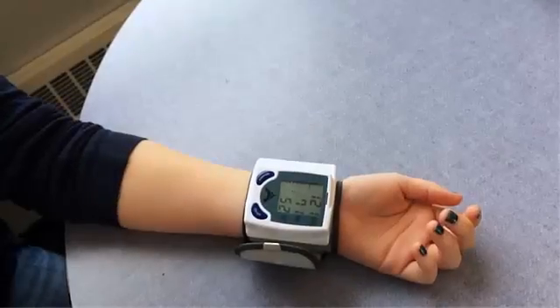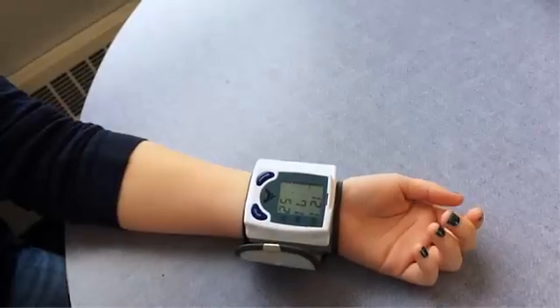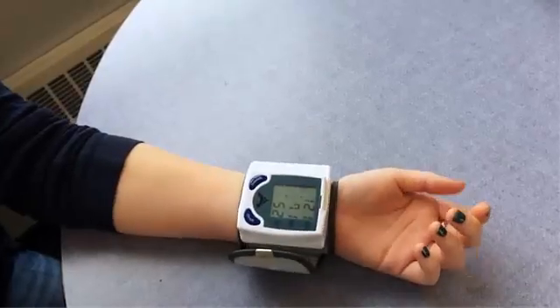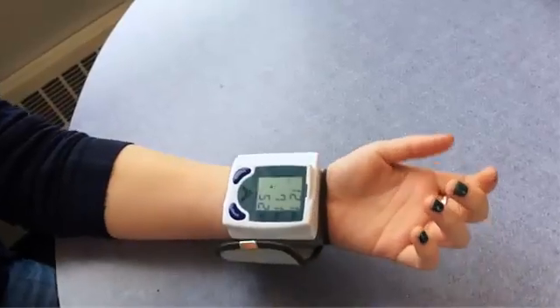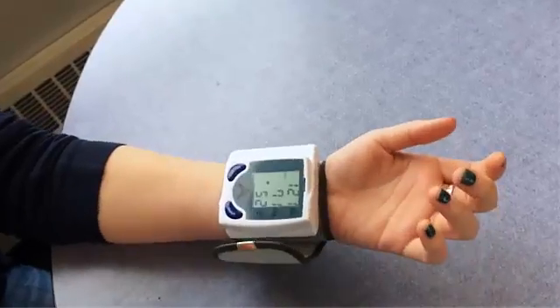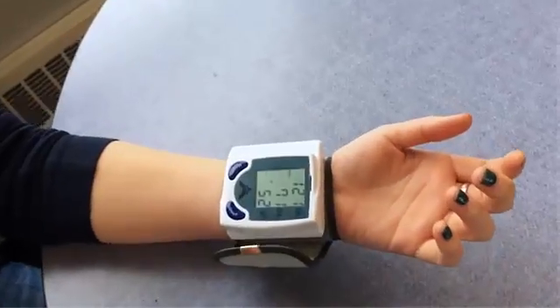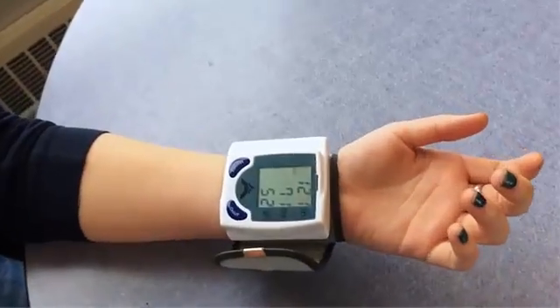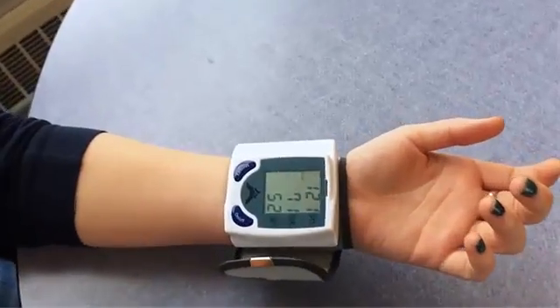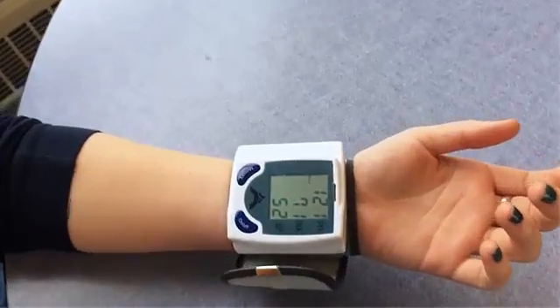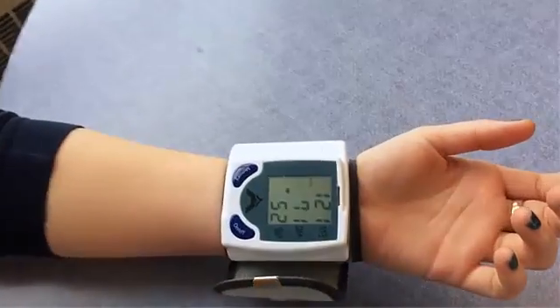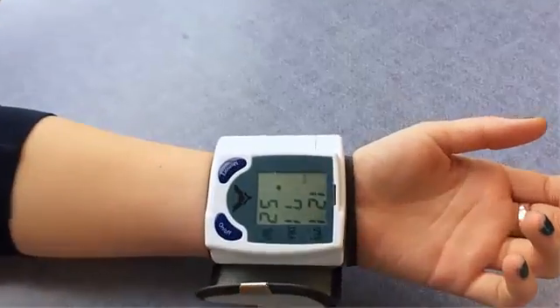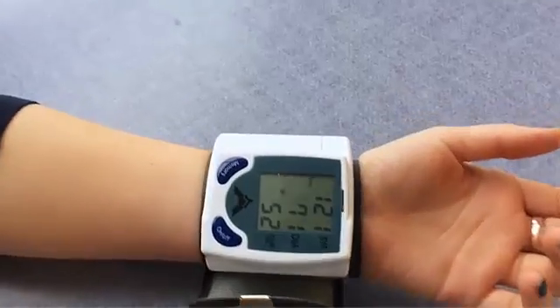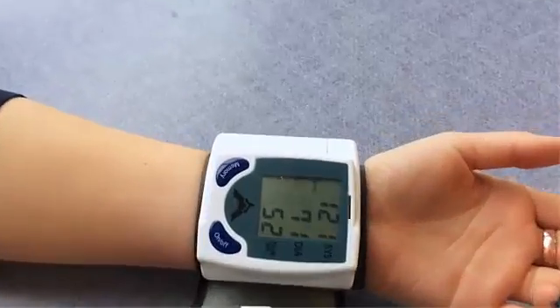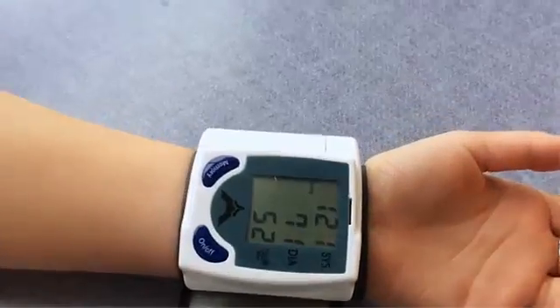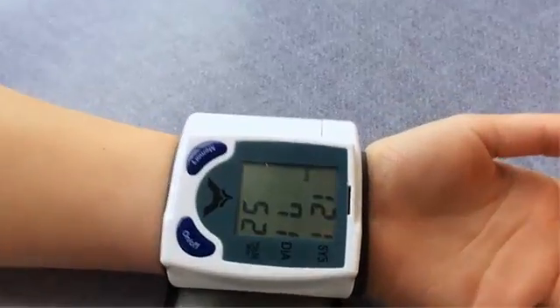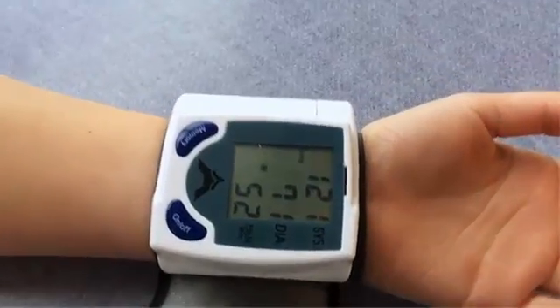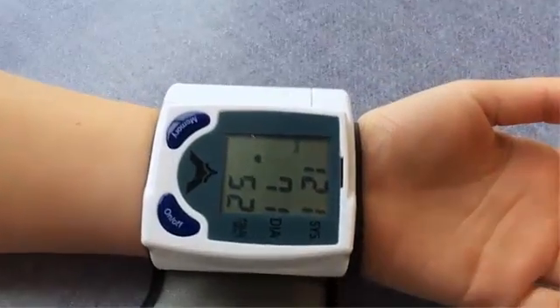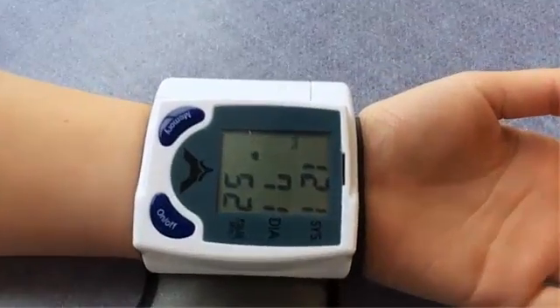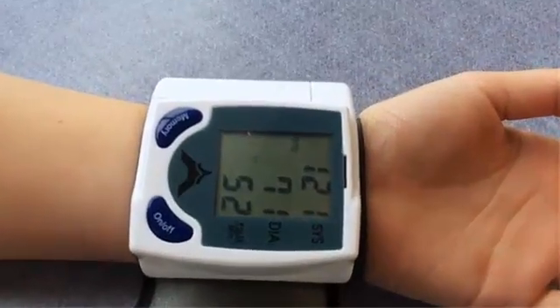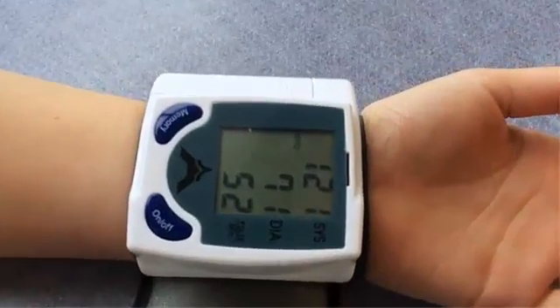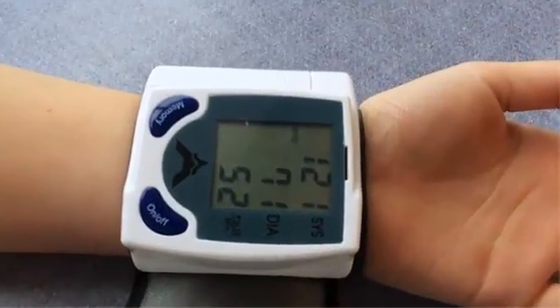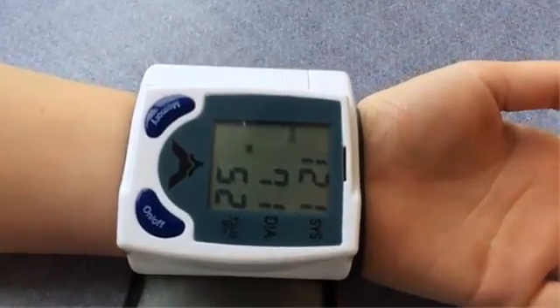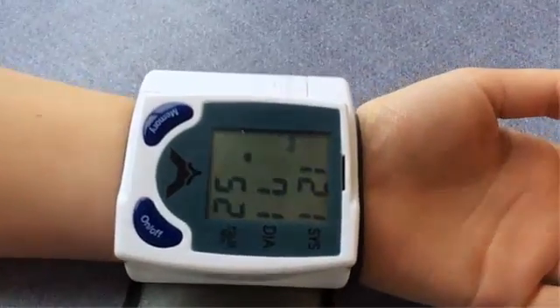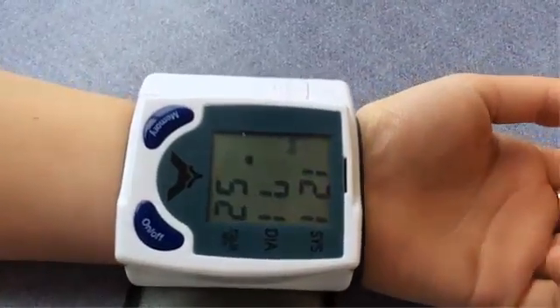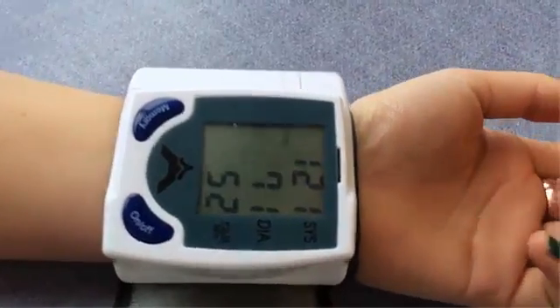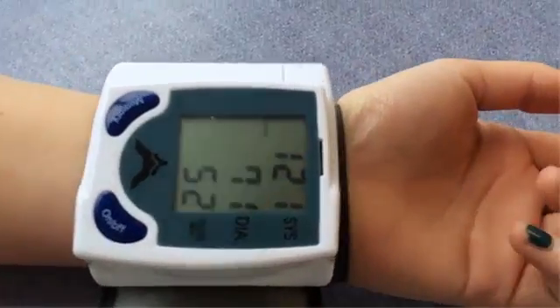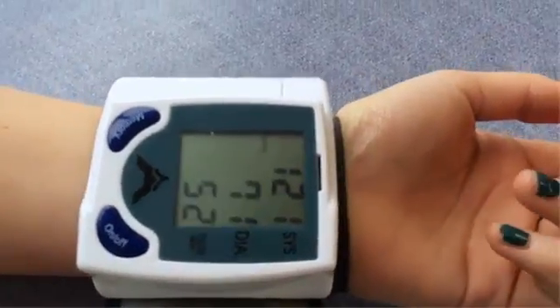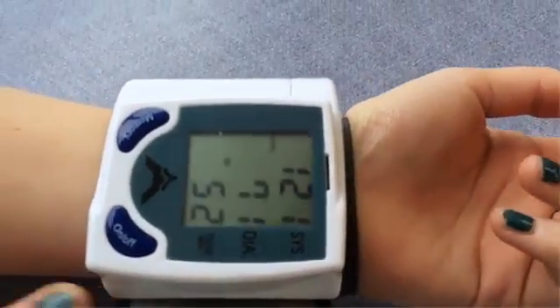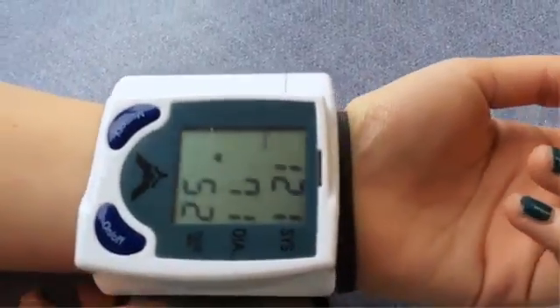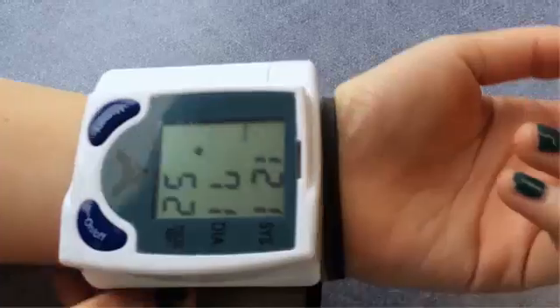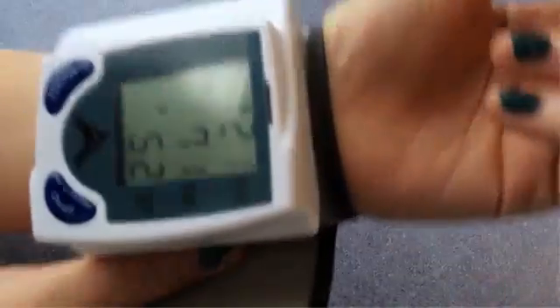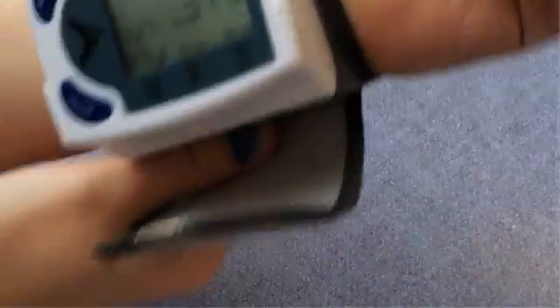When it's done, it'll show a reading of what your blood pressure is.